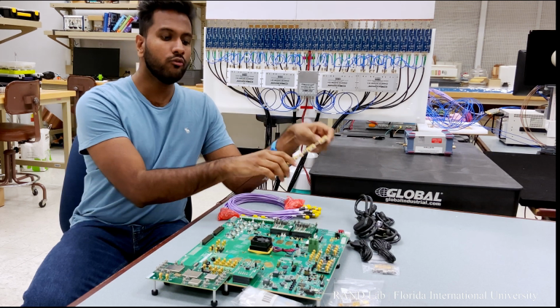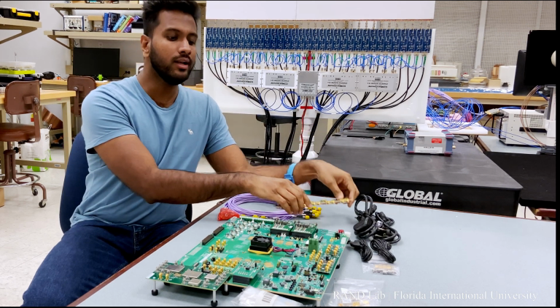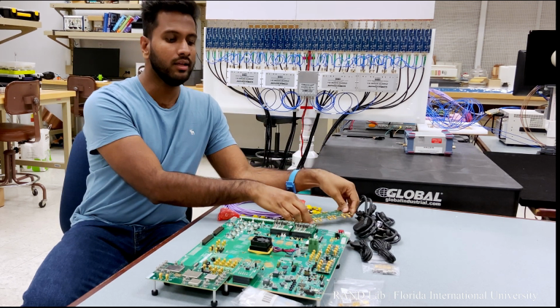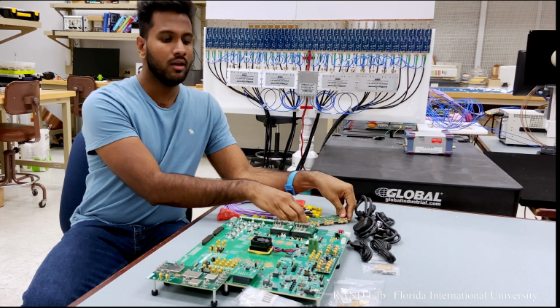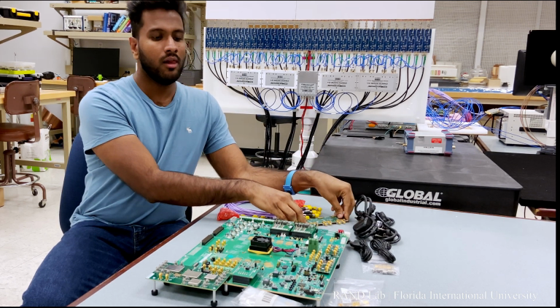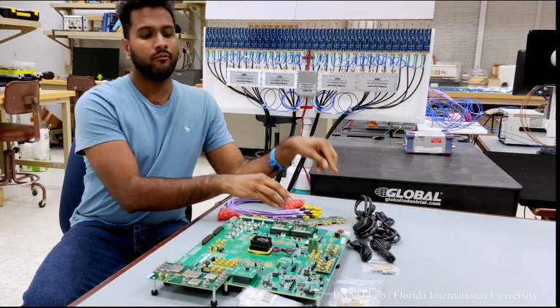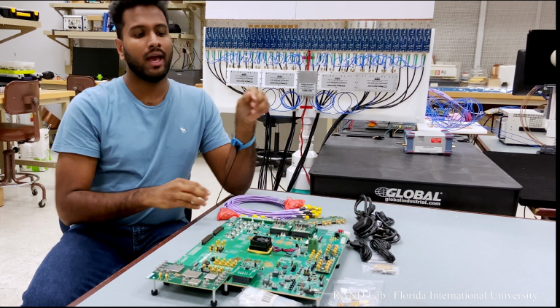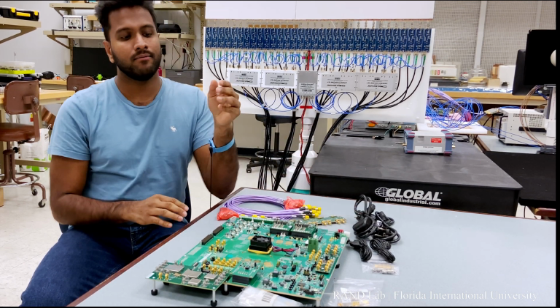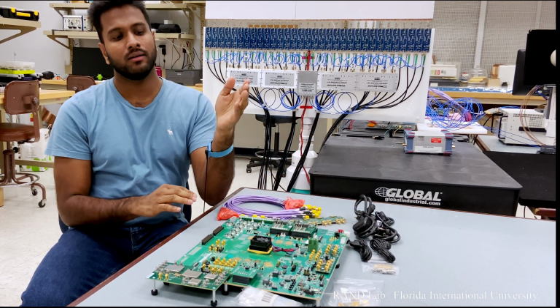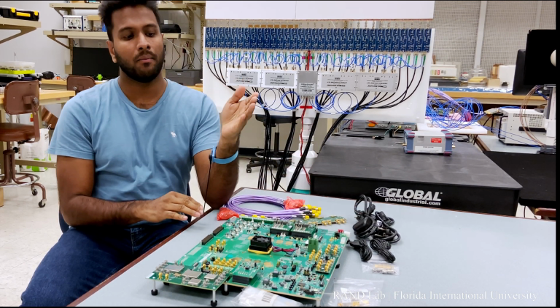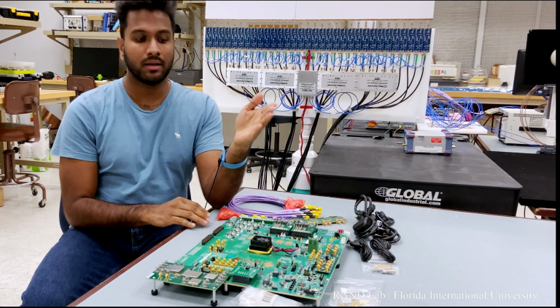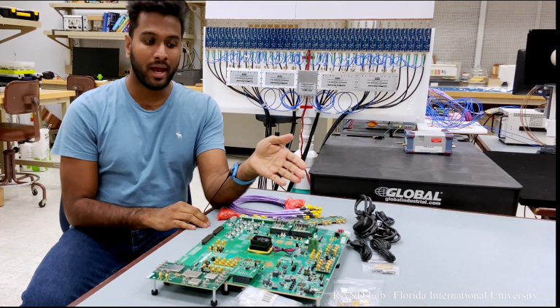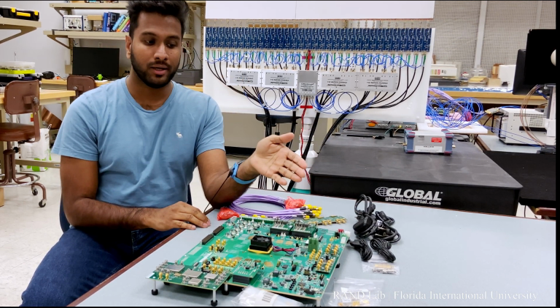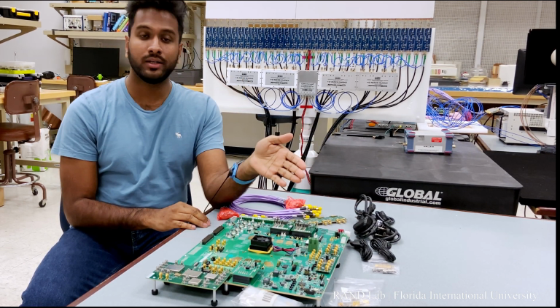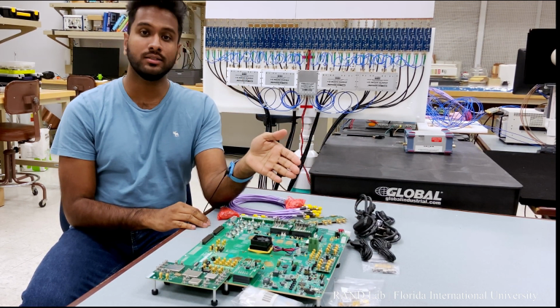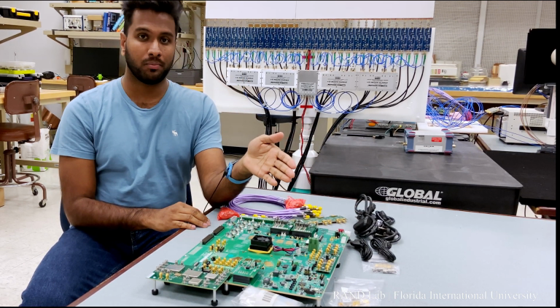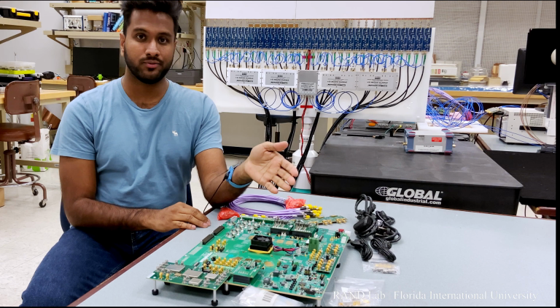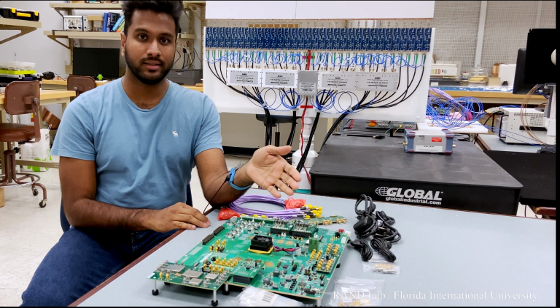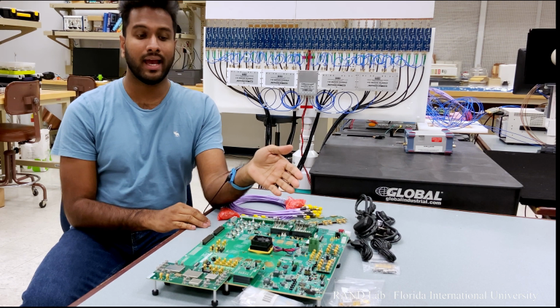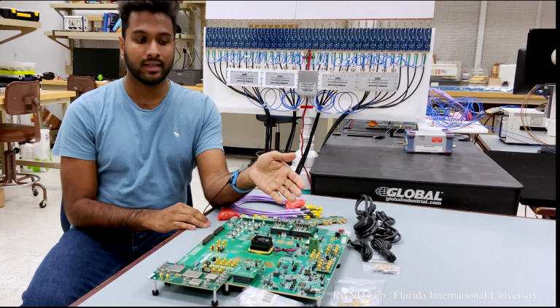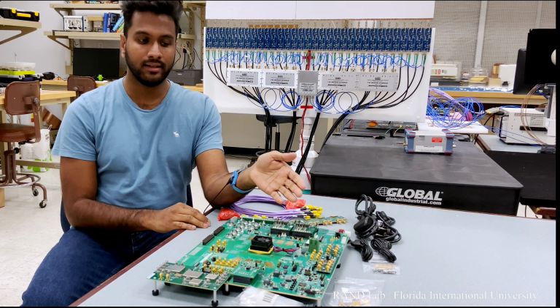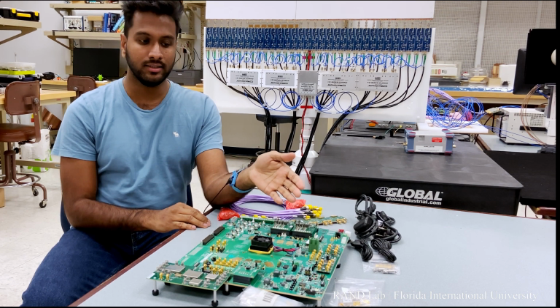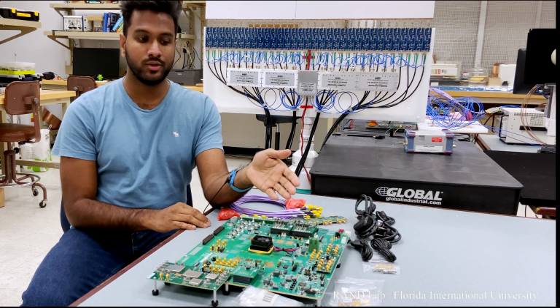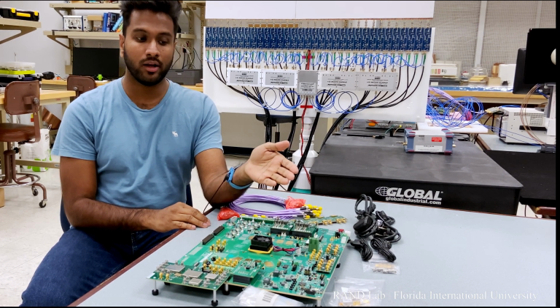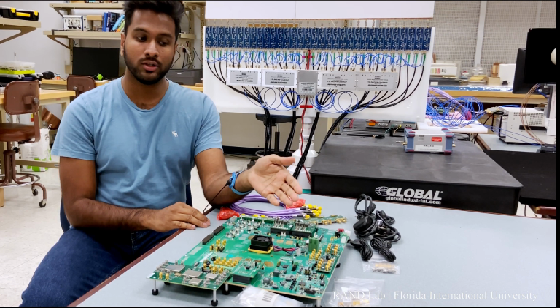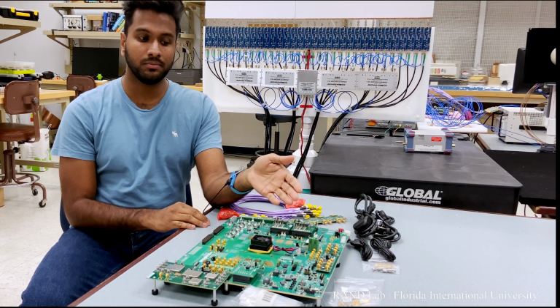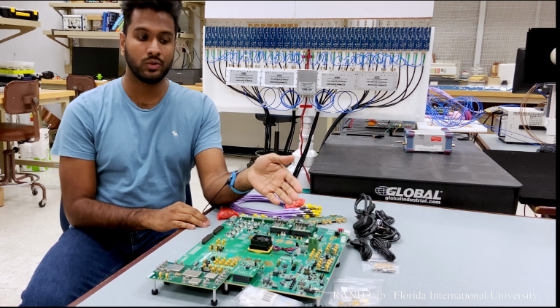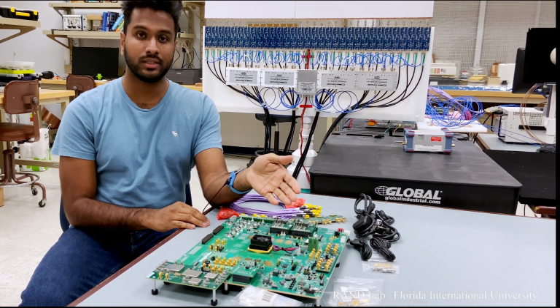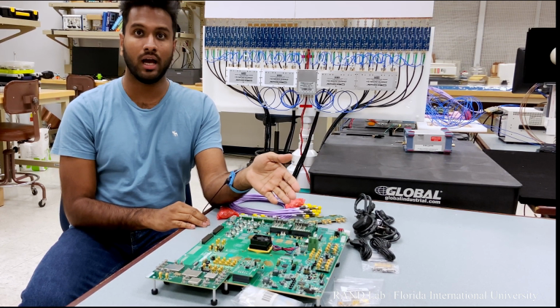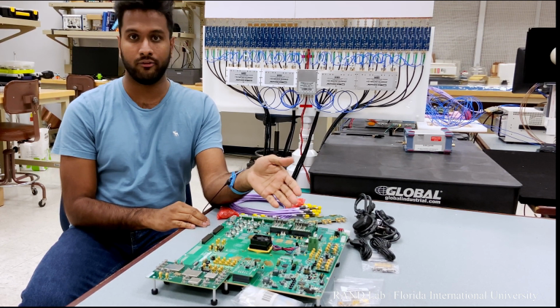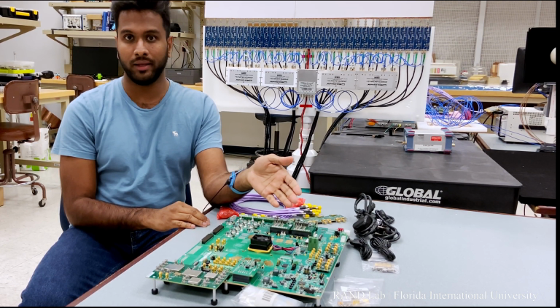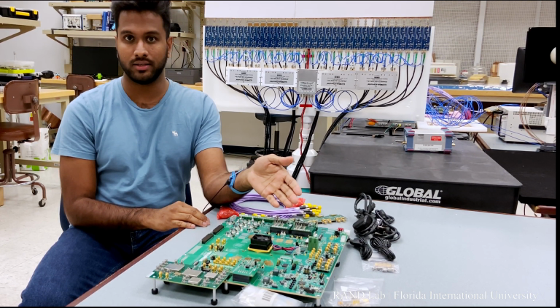Finally, we have some bandpass filters, lowpass filters, and connectors which can also be used in RF applications.